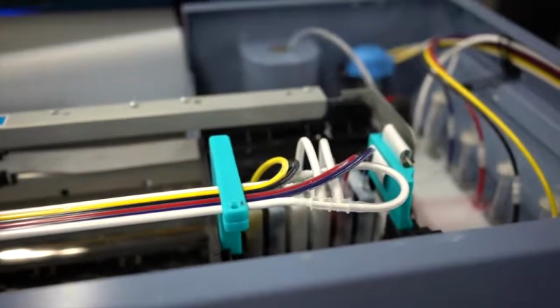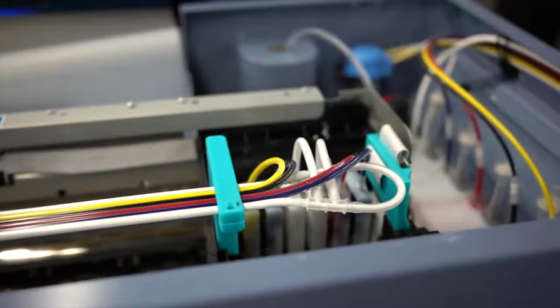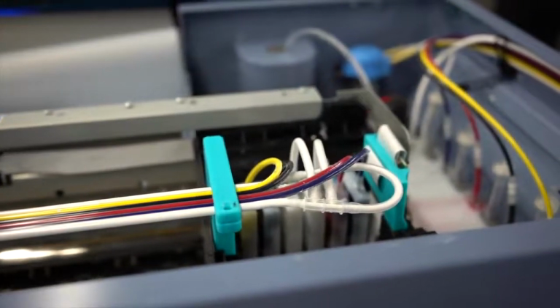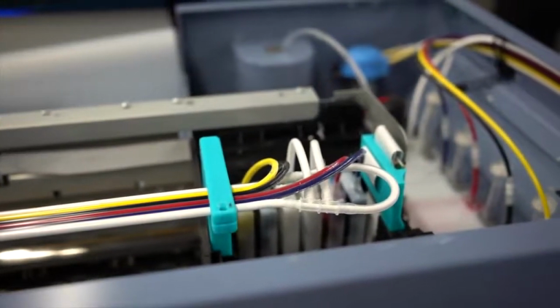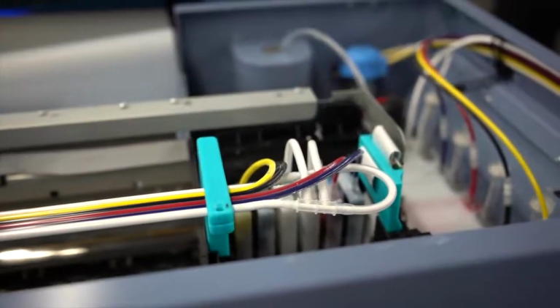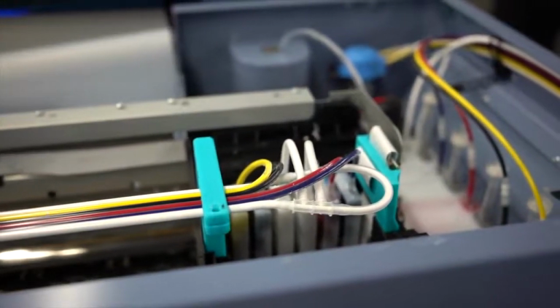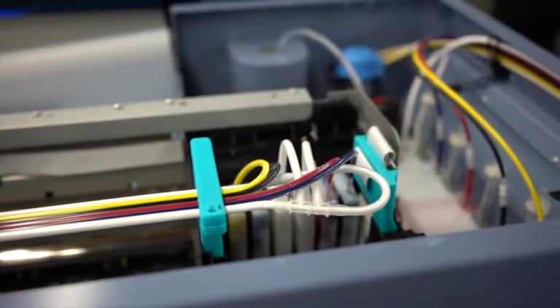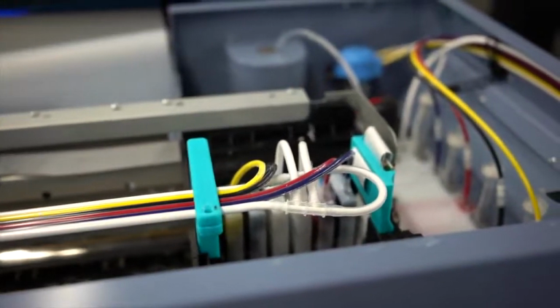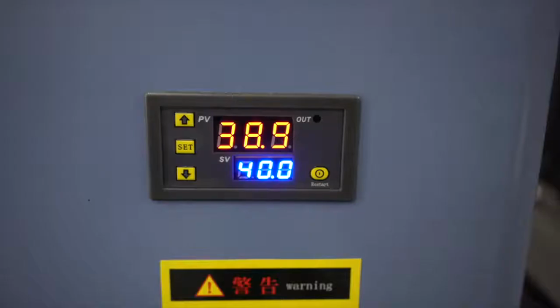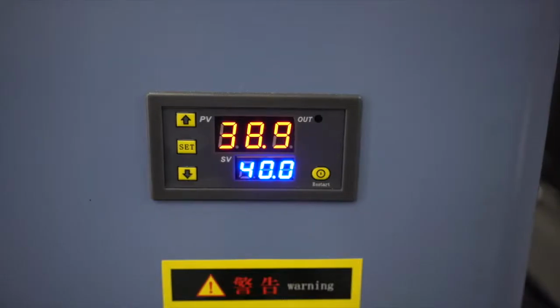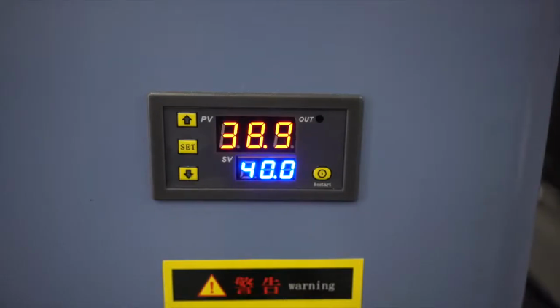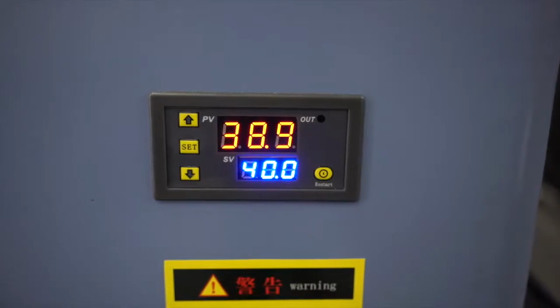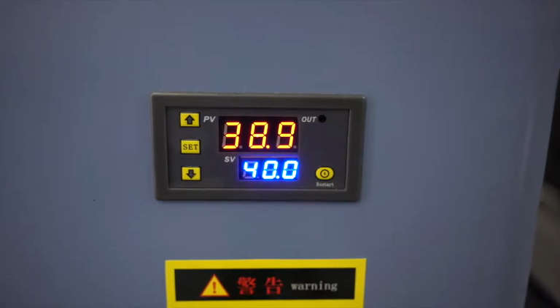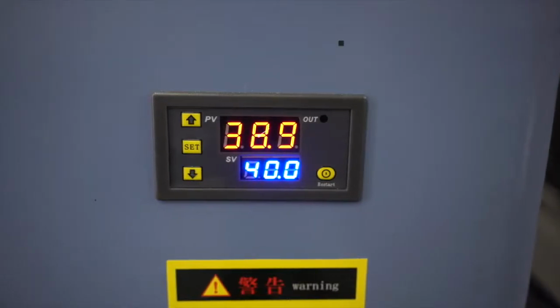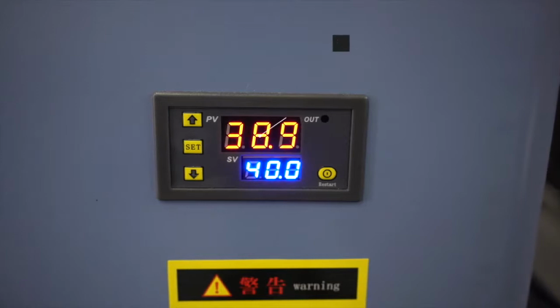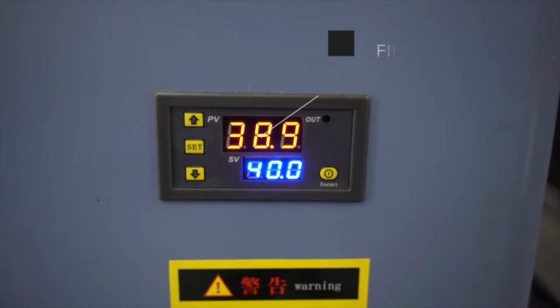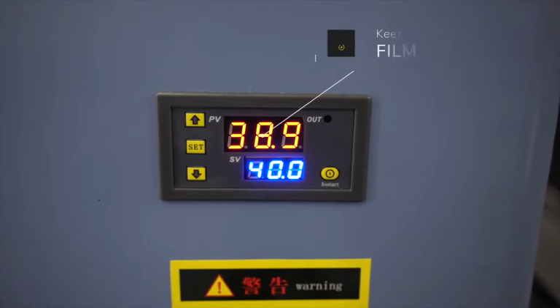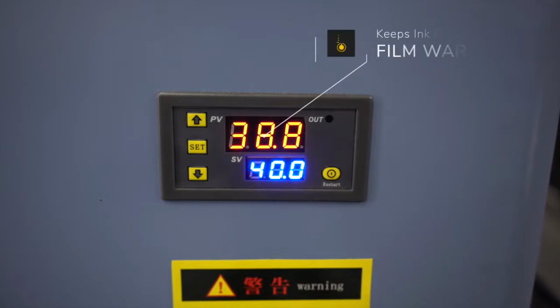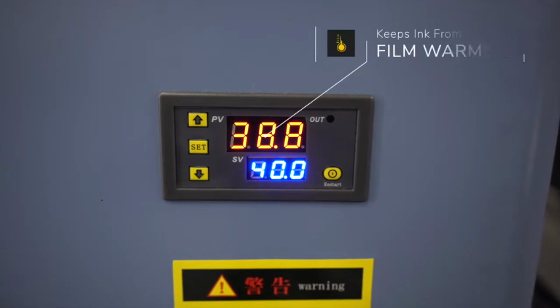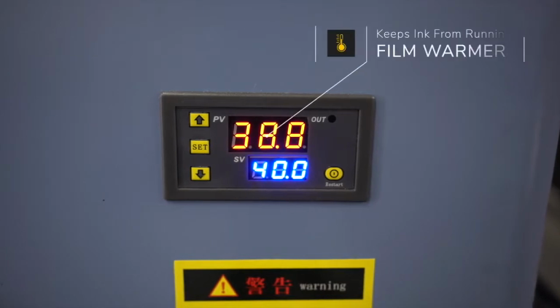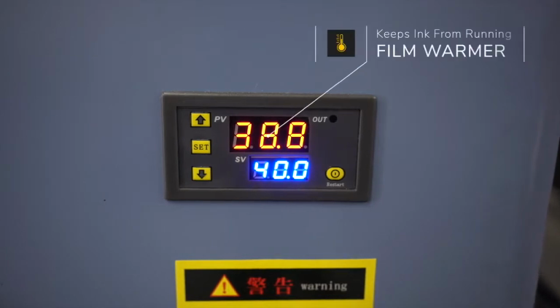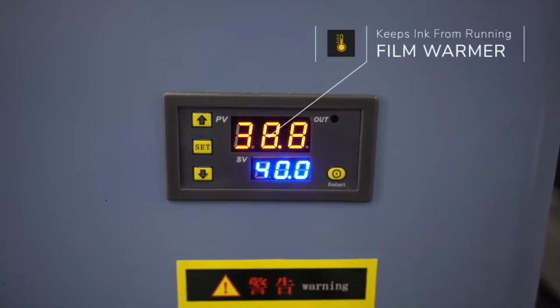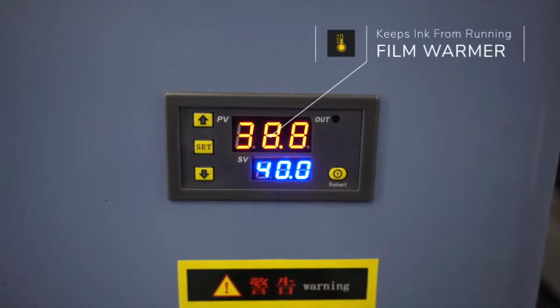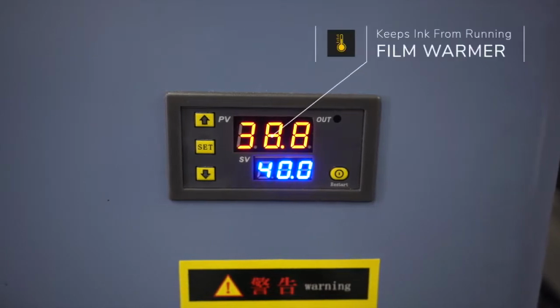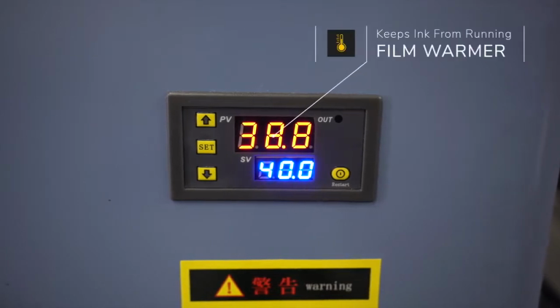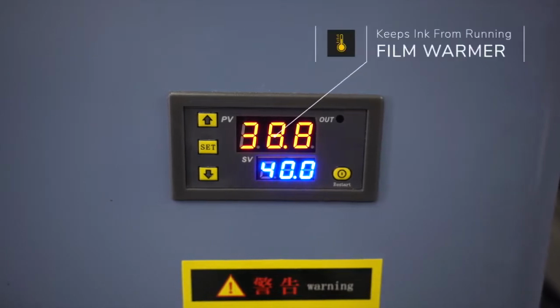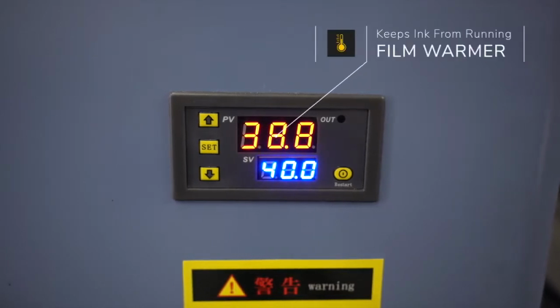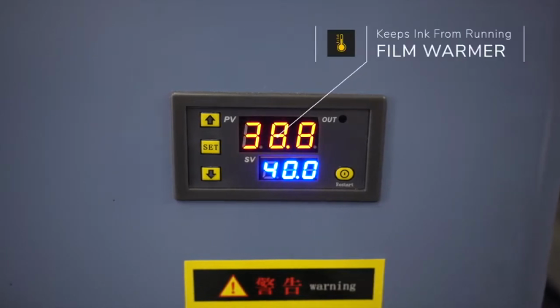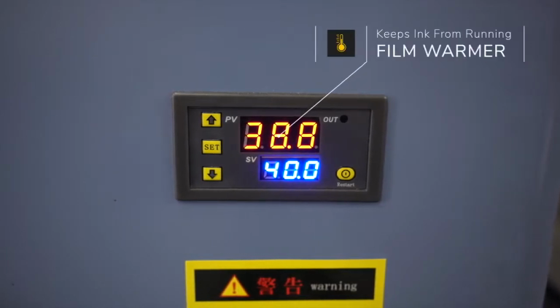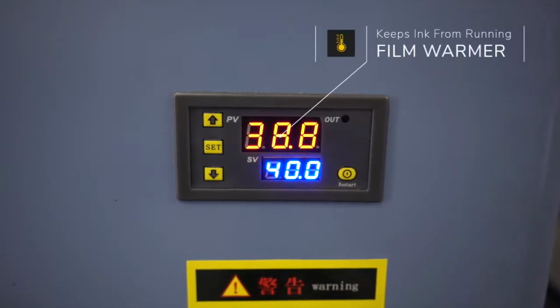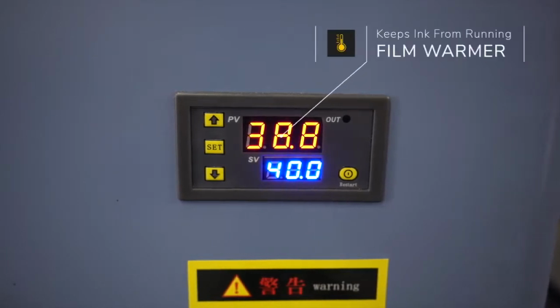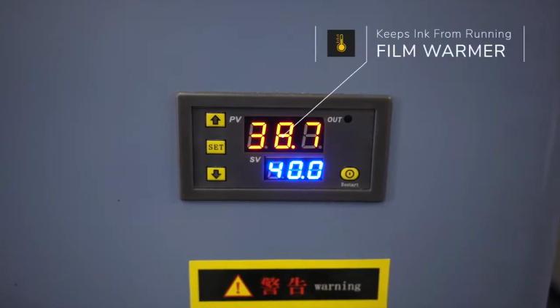As your film comes out, the printer will also slightly heat the film just enough to prevent any run of excess ink.